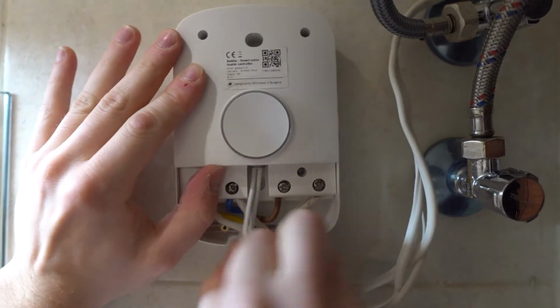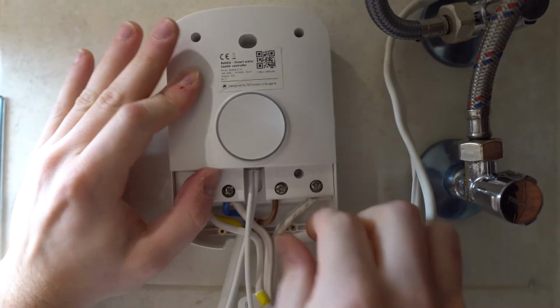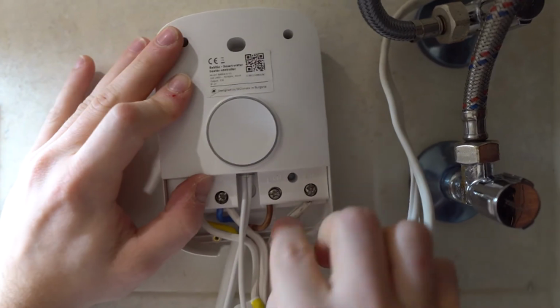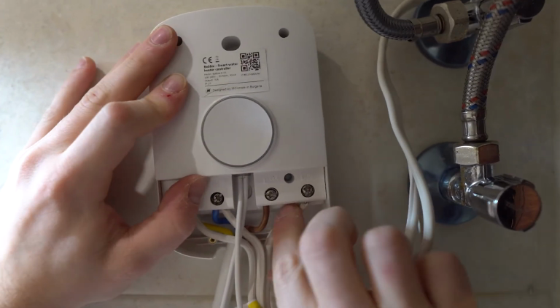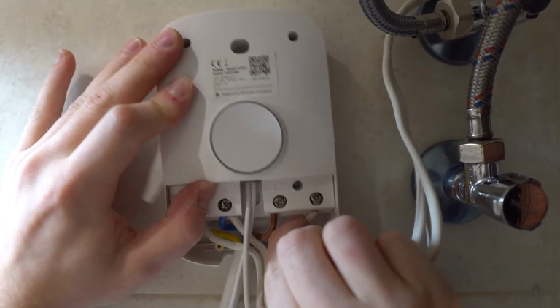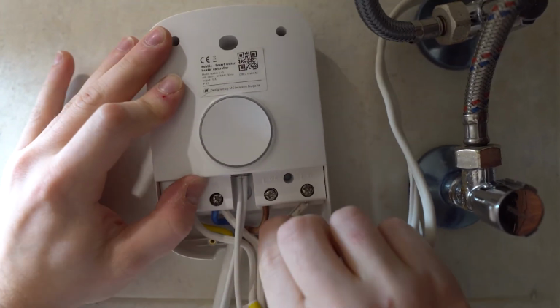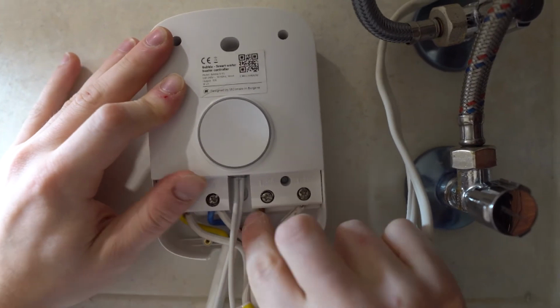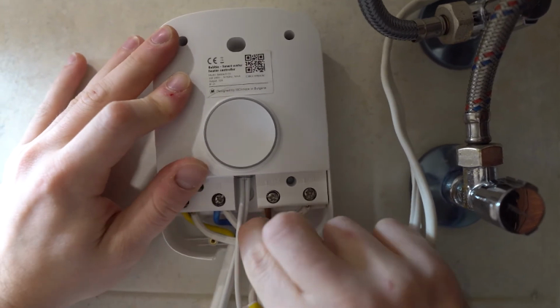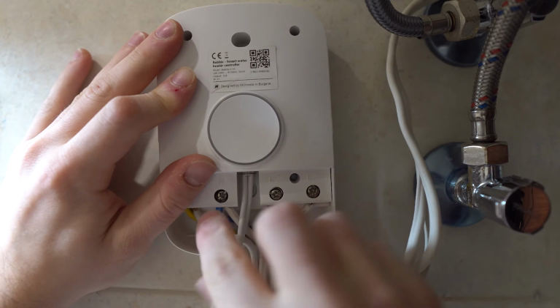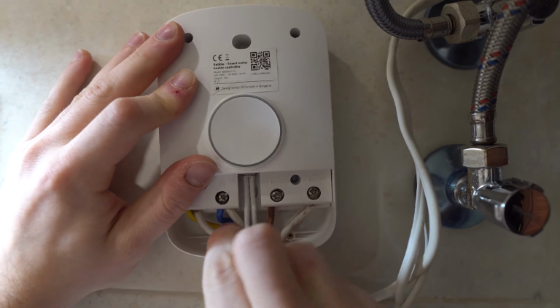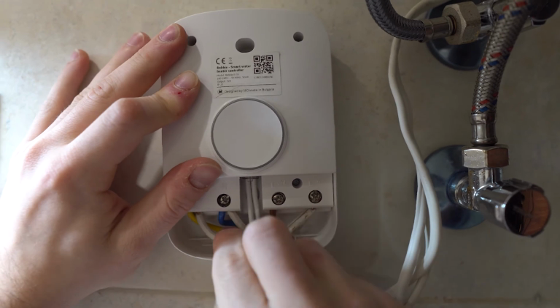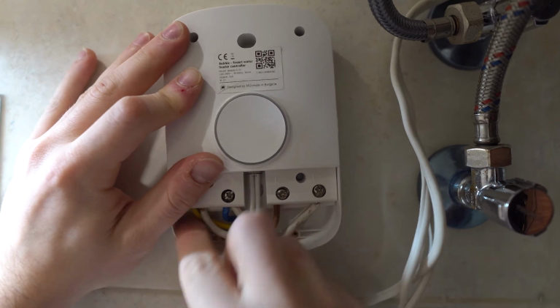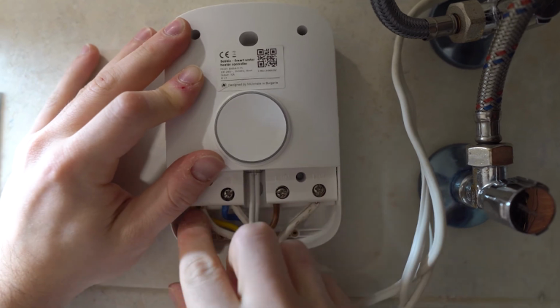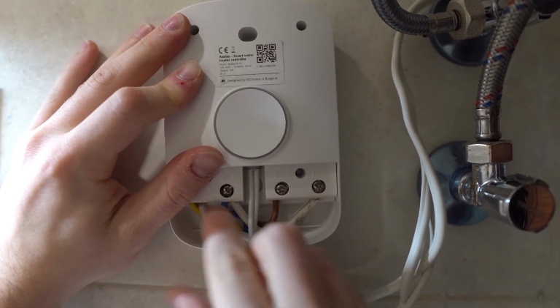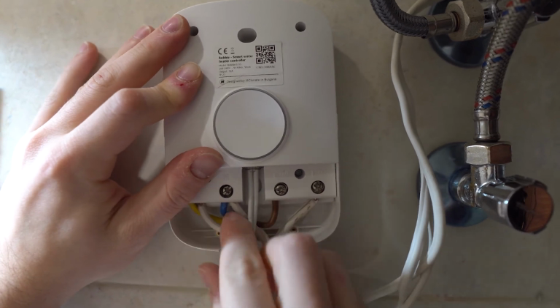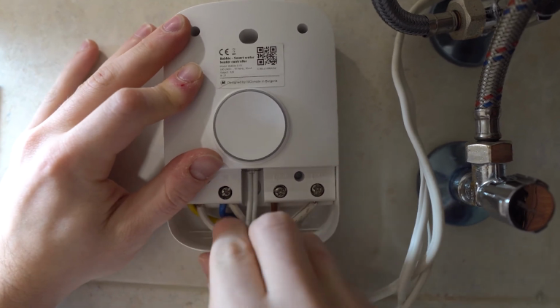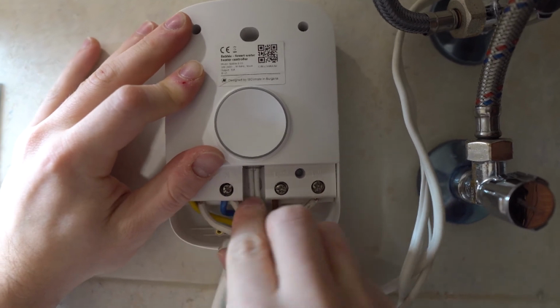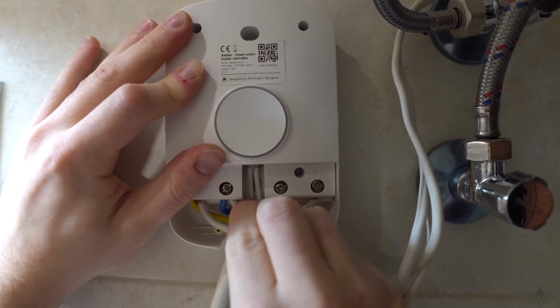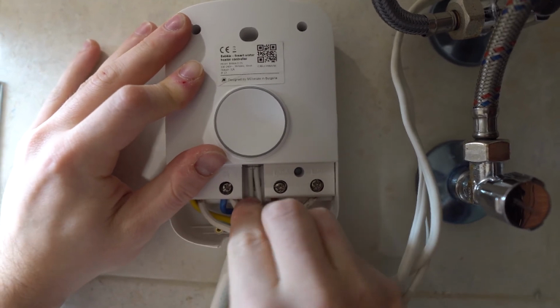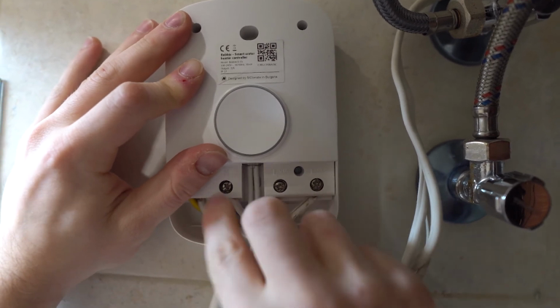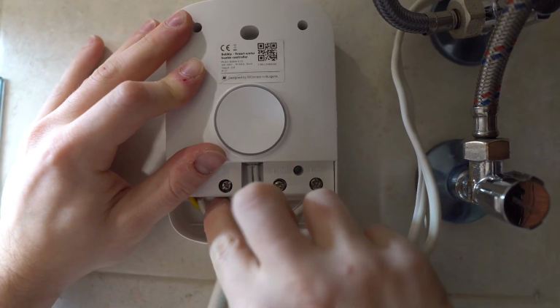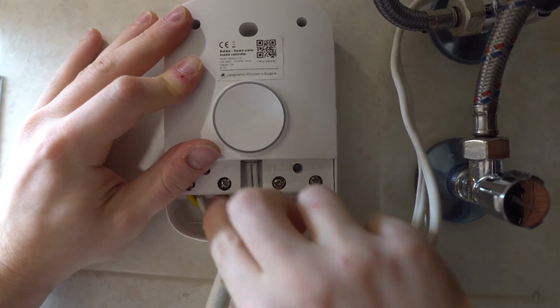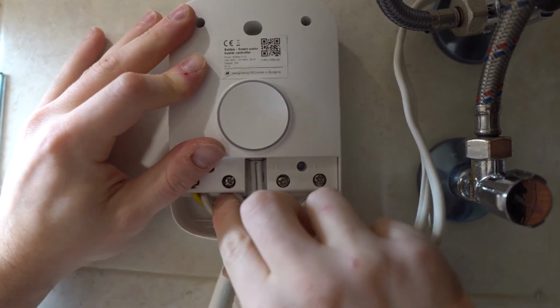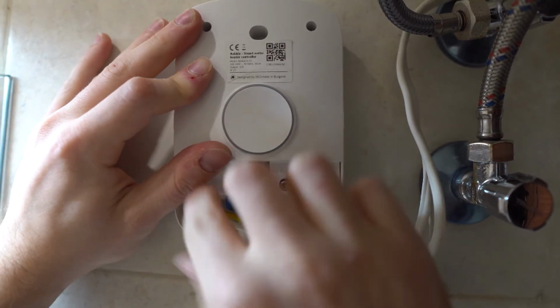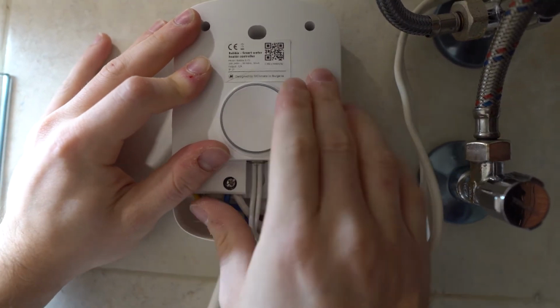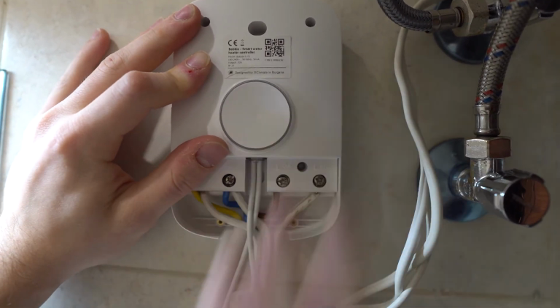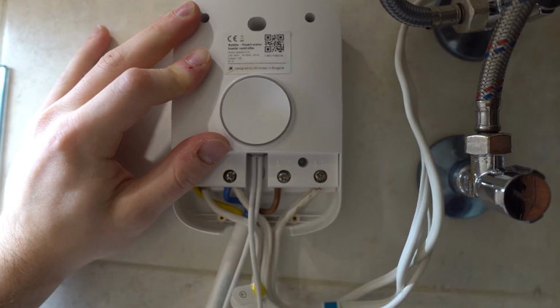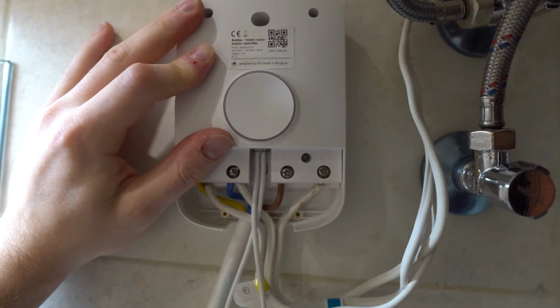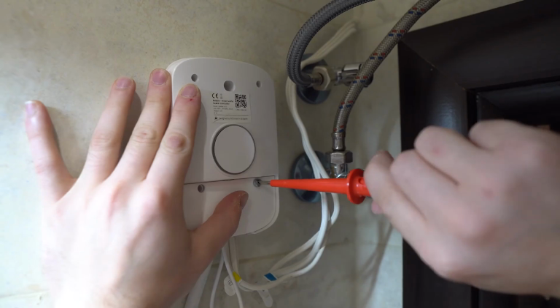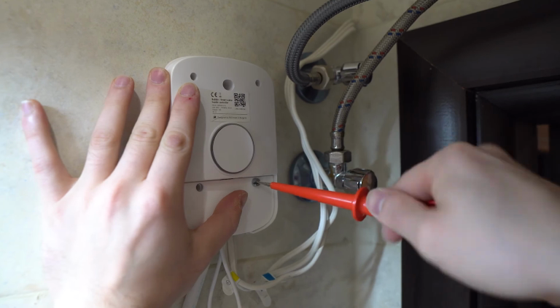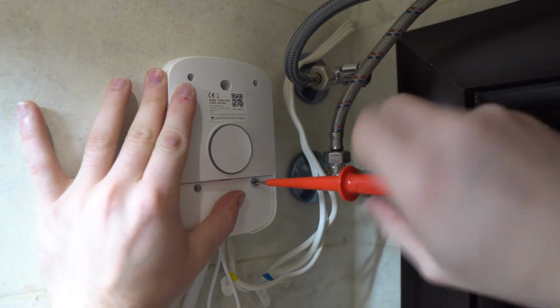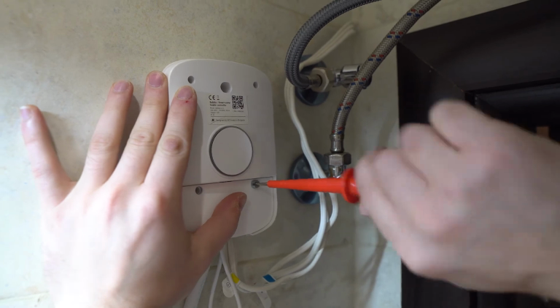I'm gonna check if all cables are correctly installed. See you next time. Bye.